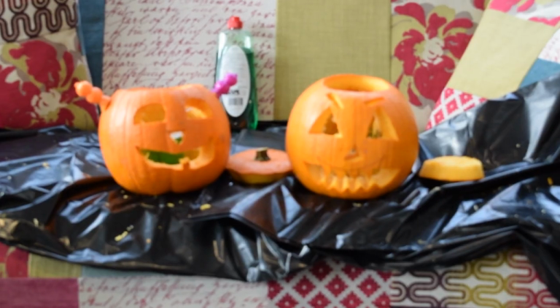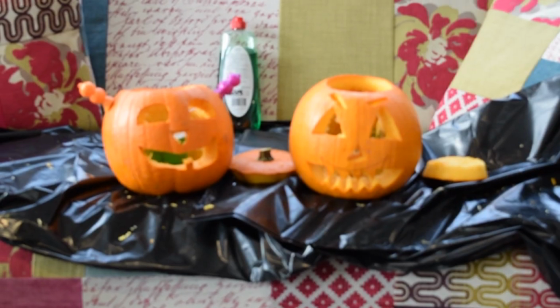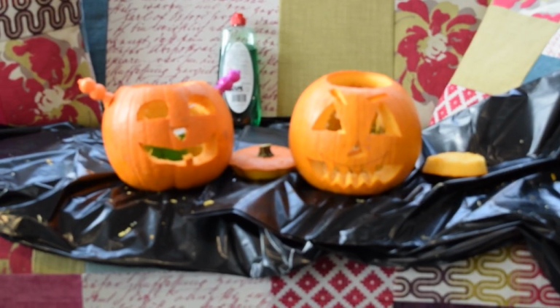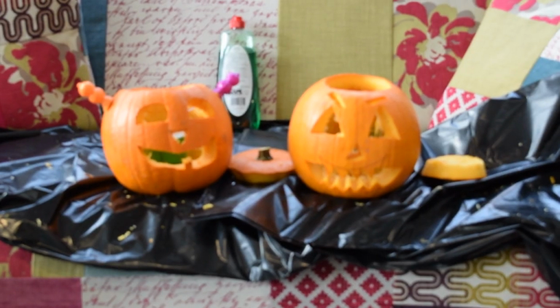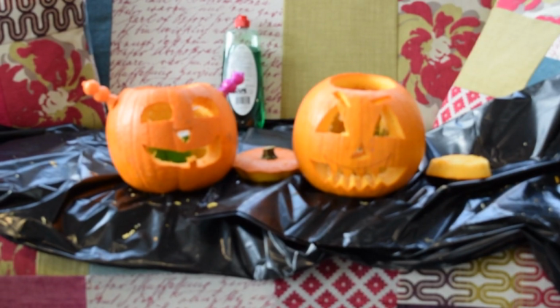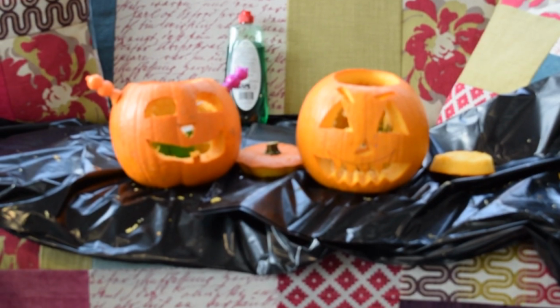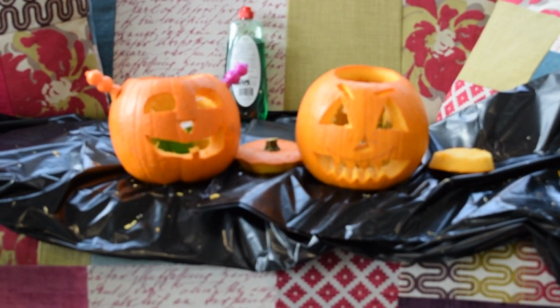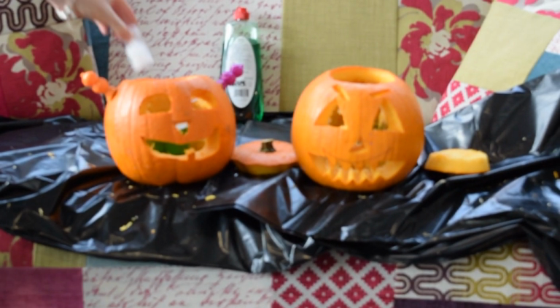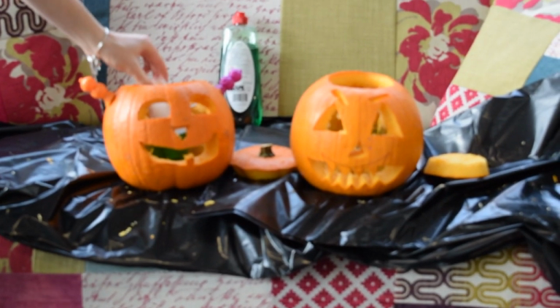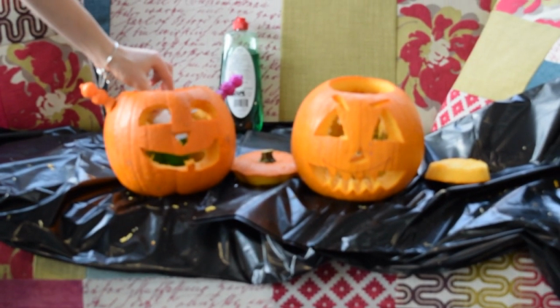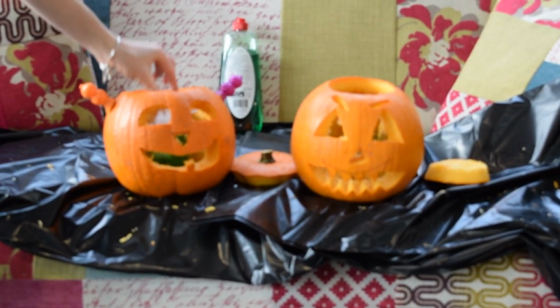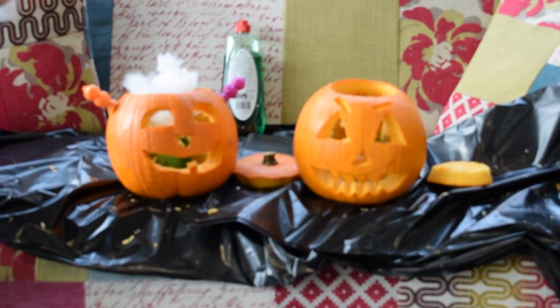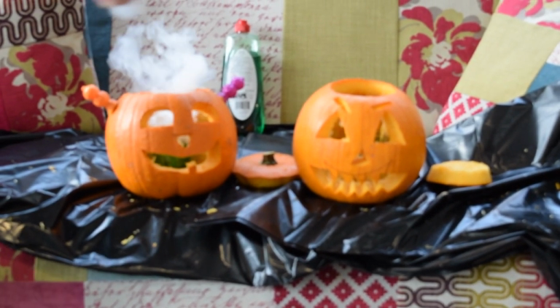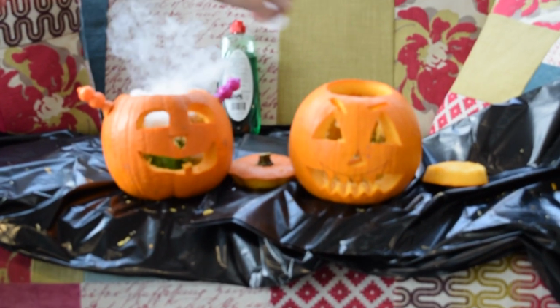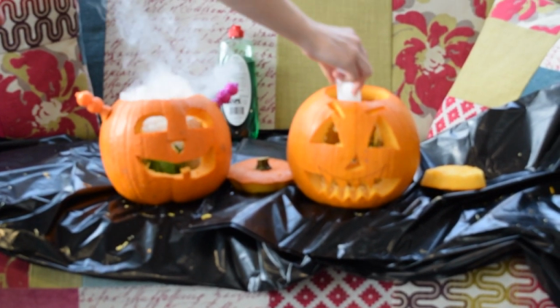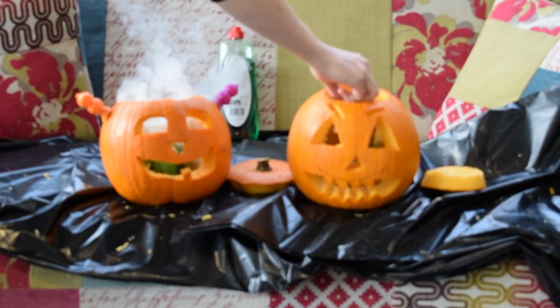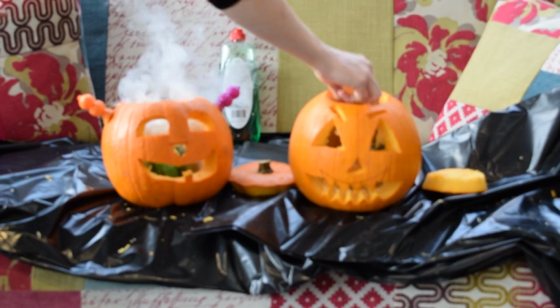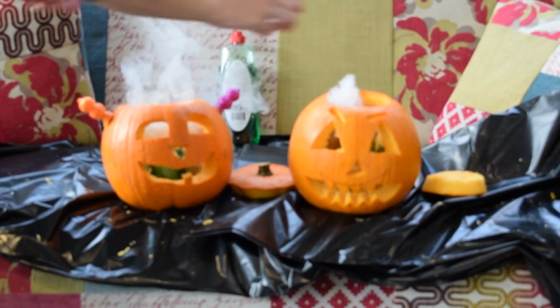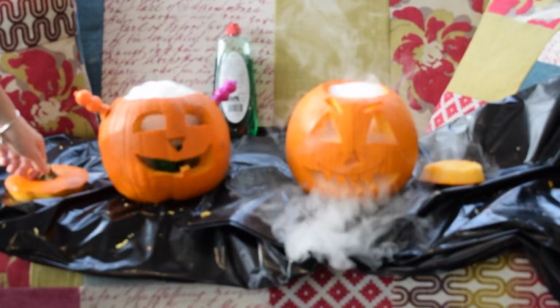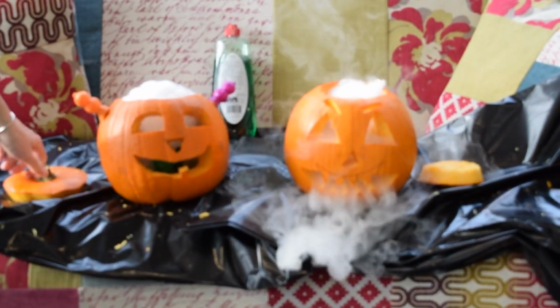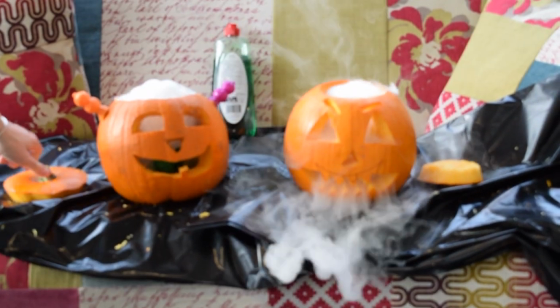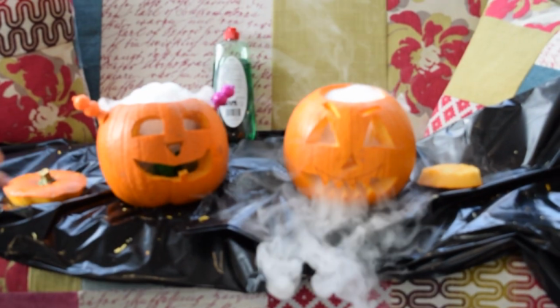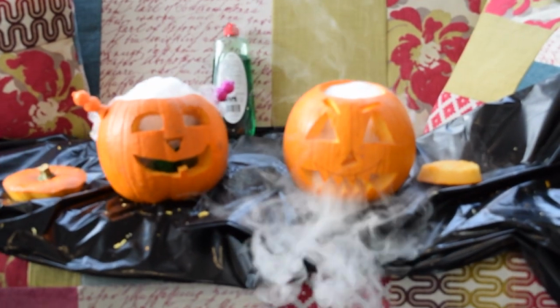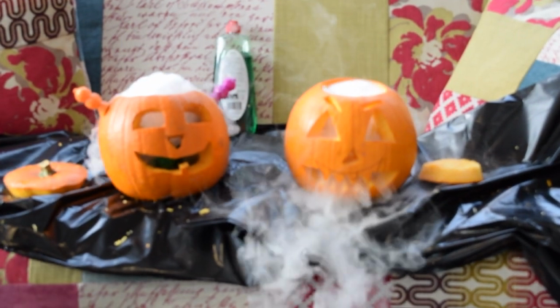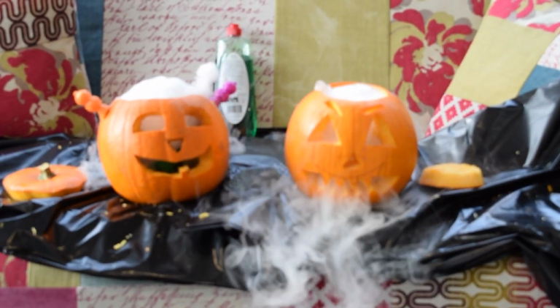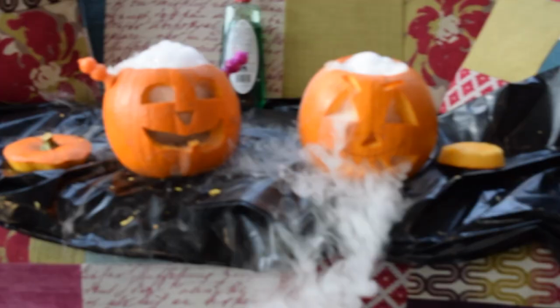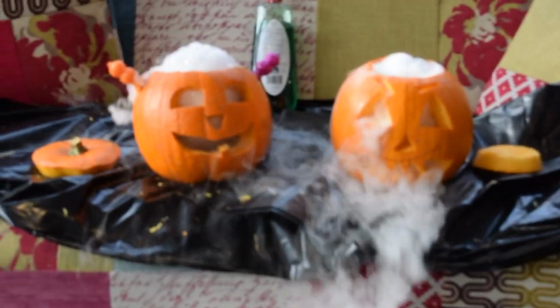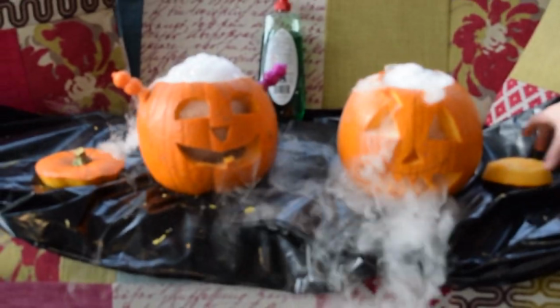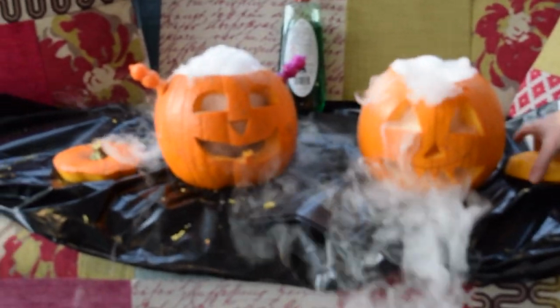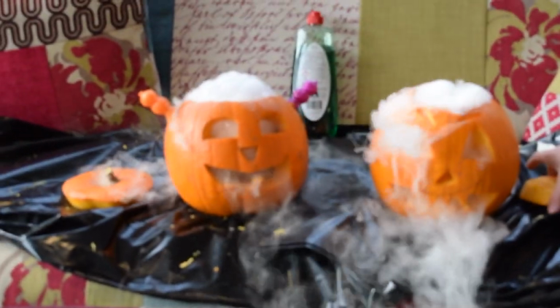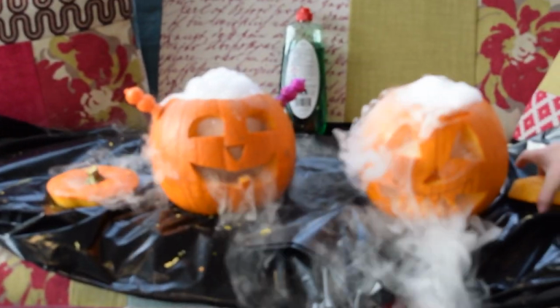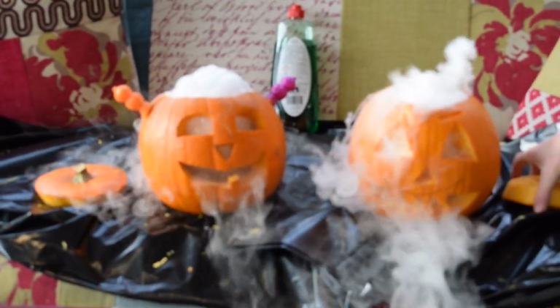We didn't stop there — you can add soap to the water to create a soapy solution, which then creates the bubble brain effect.